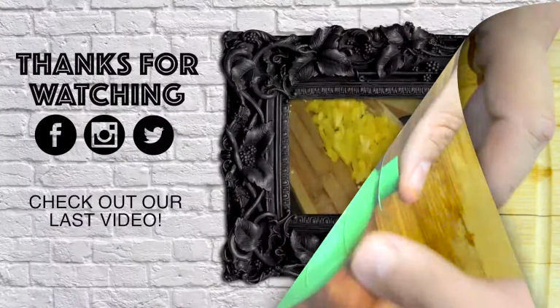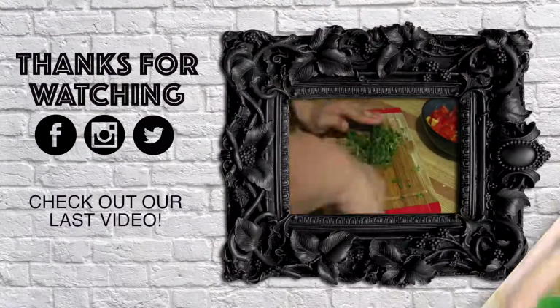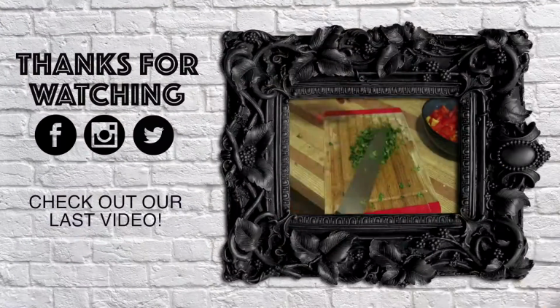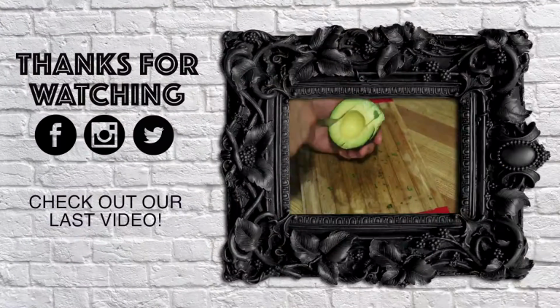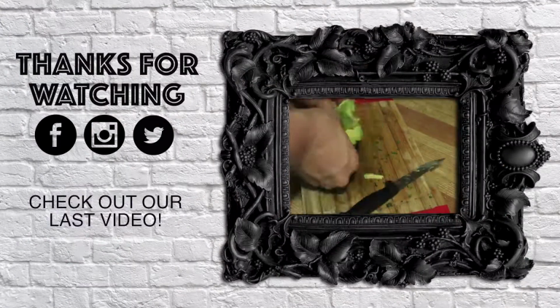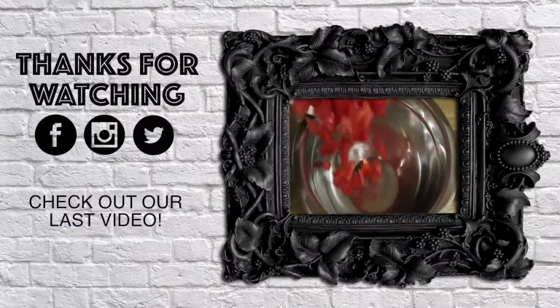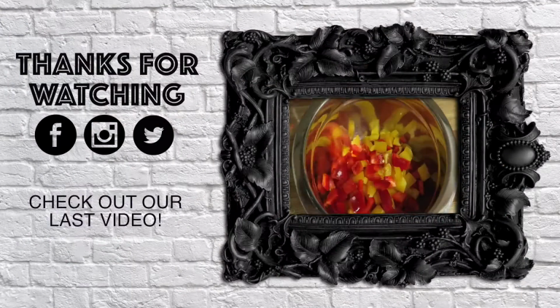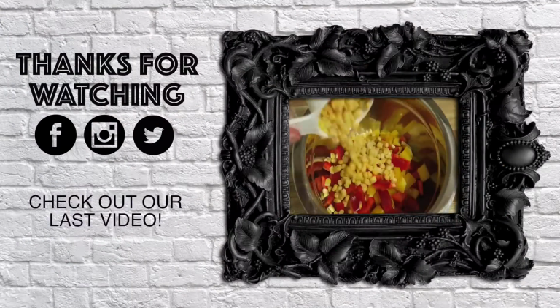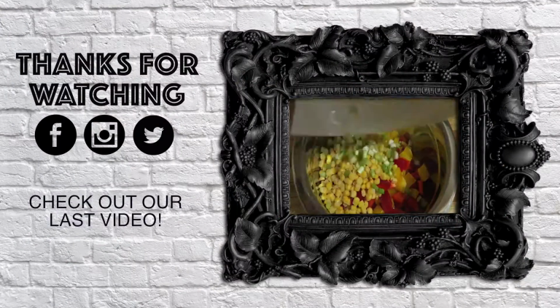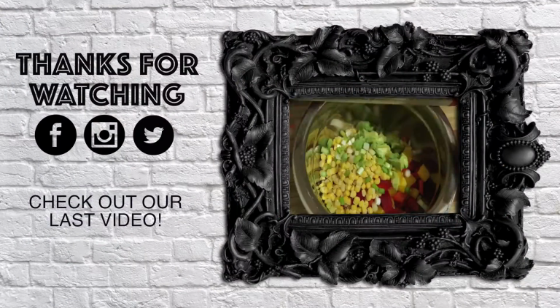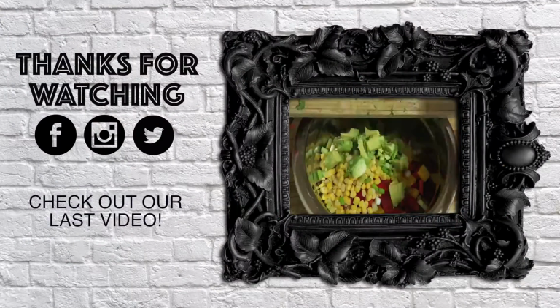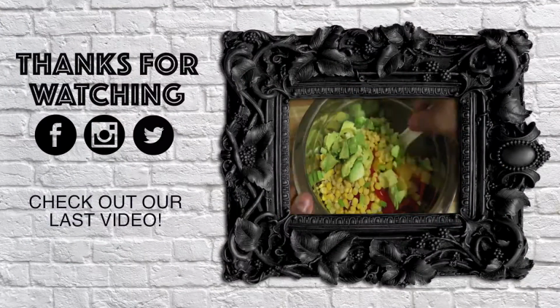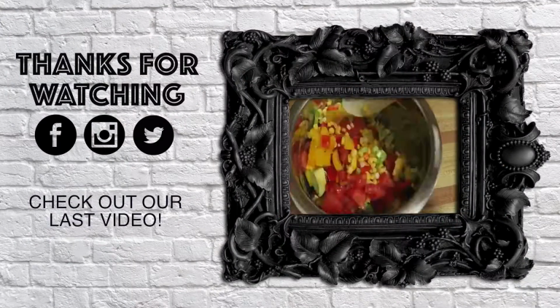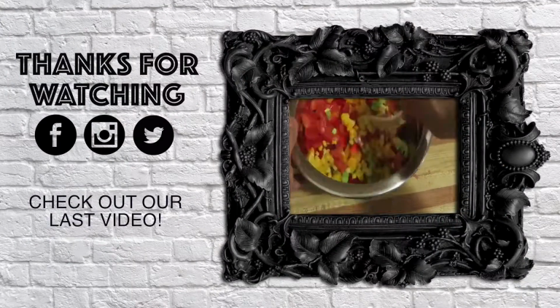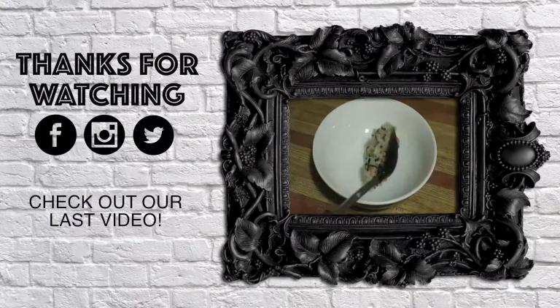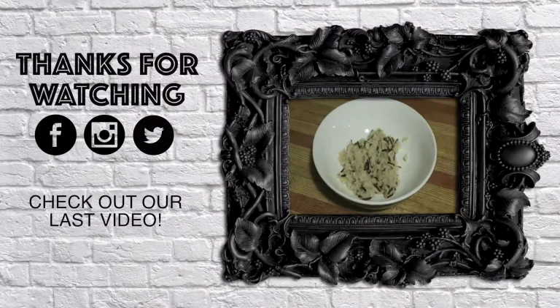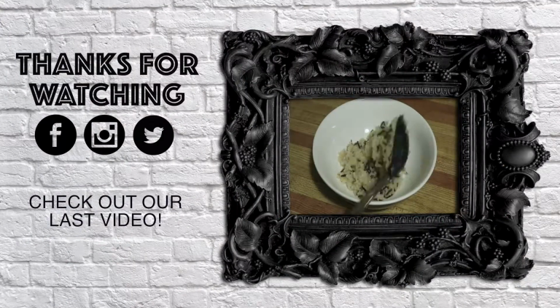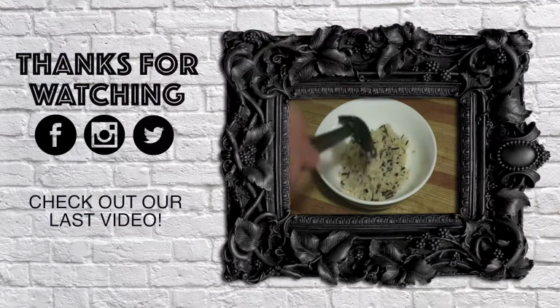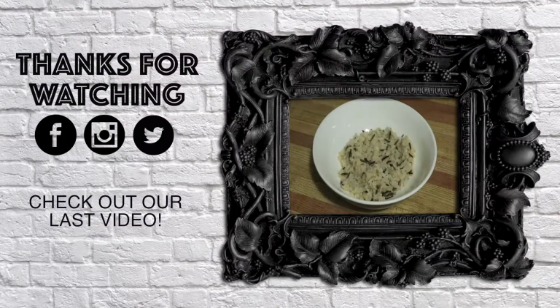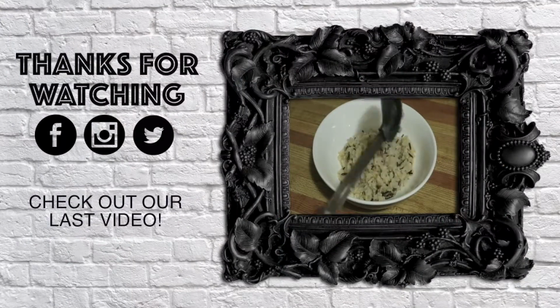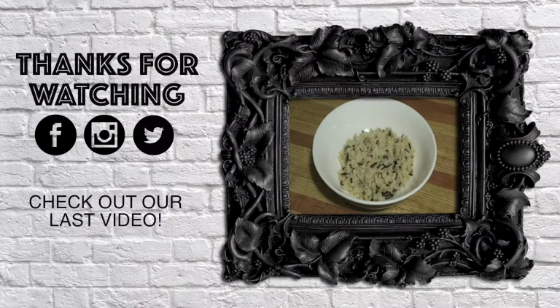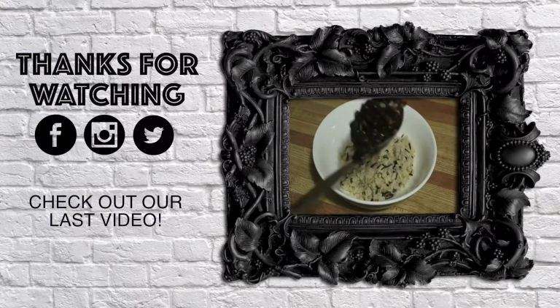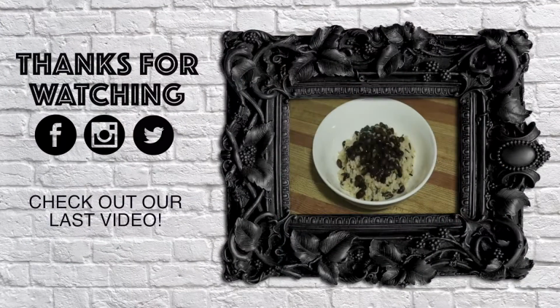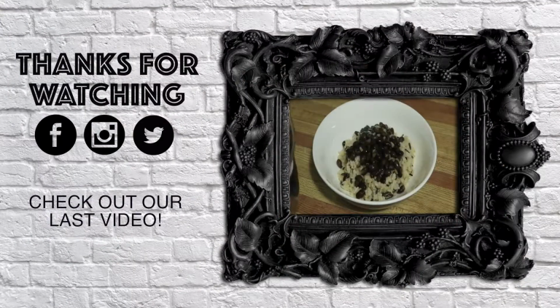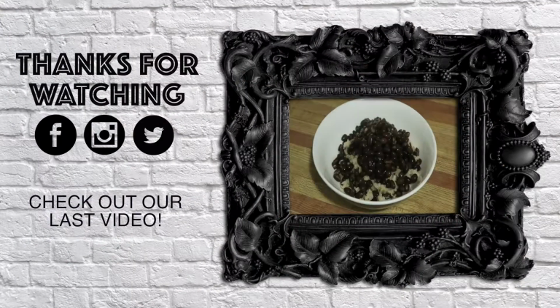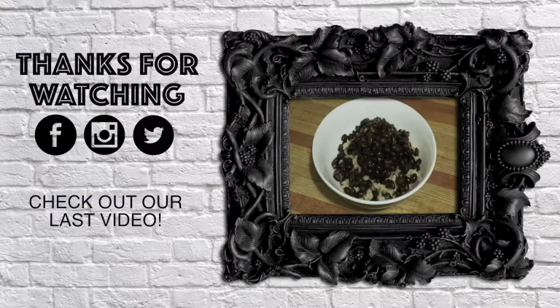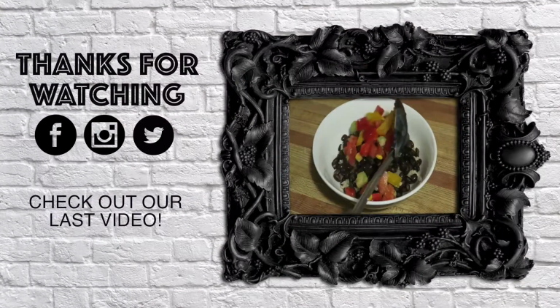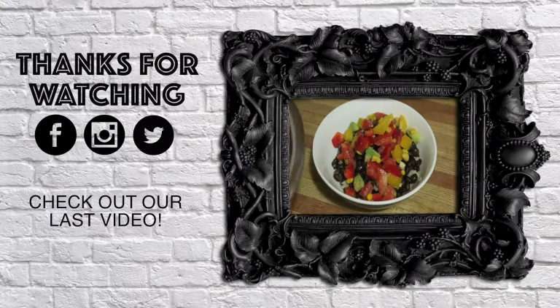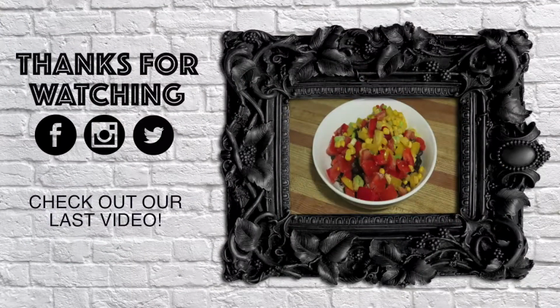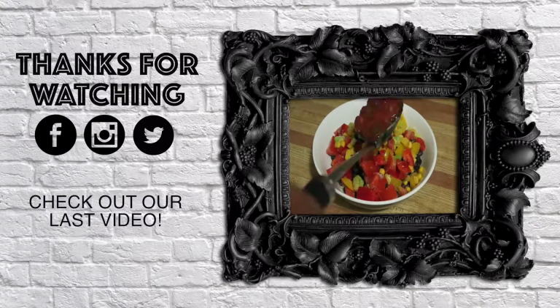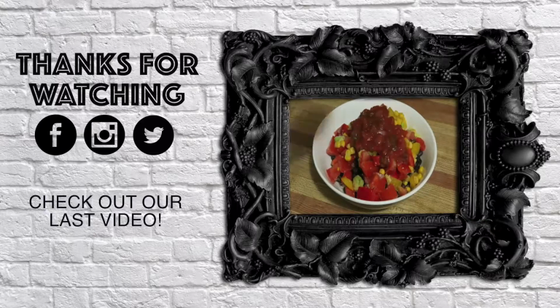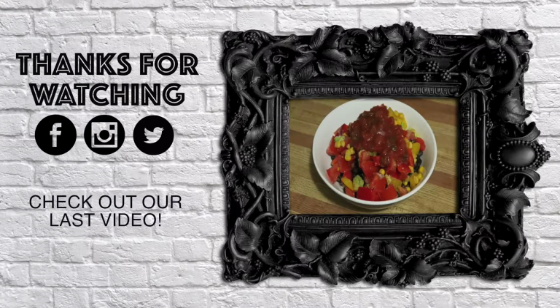Let us know if there are any recipes you'd like us to try from any books or online, and we'll see you next time. Bye!